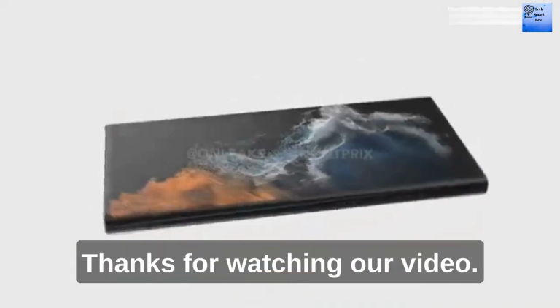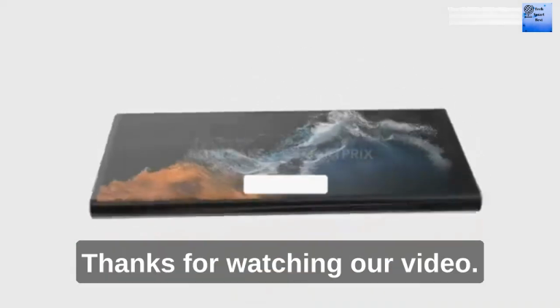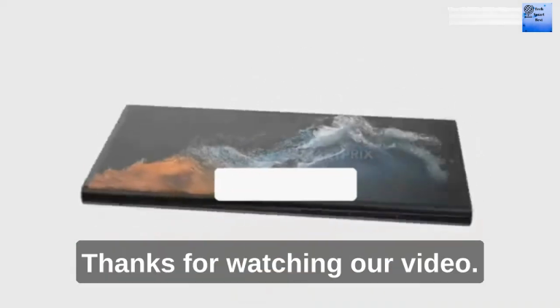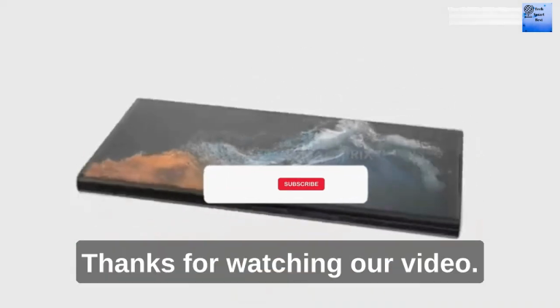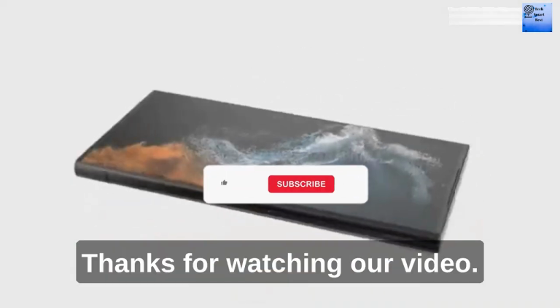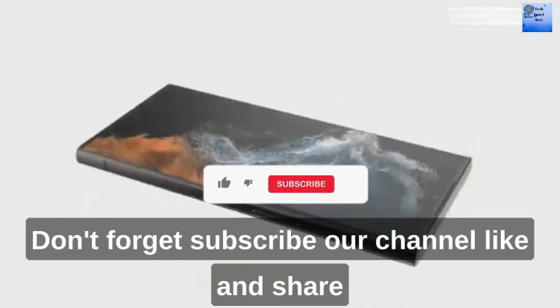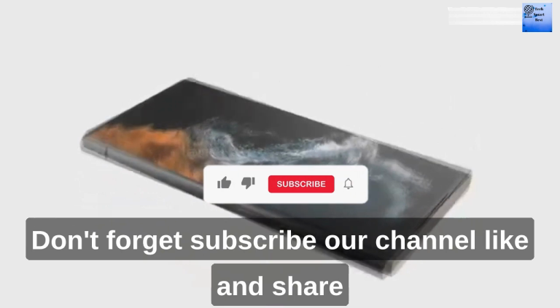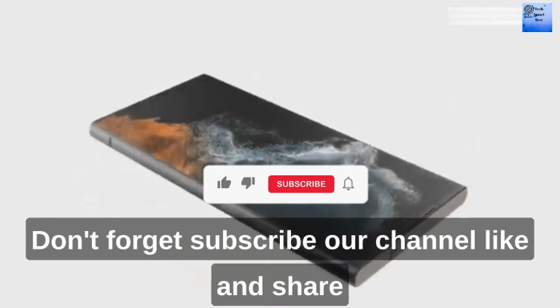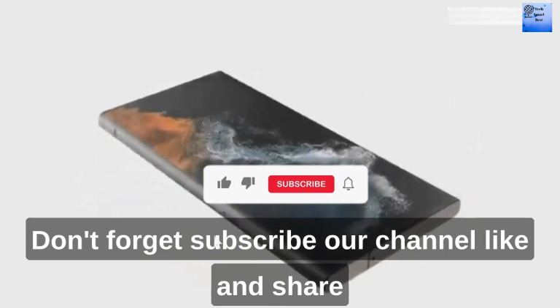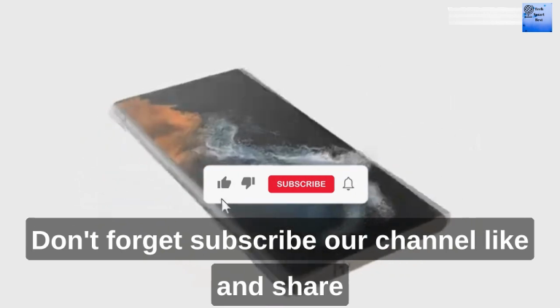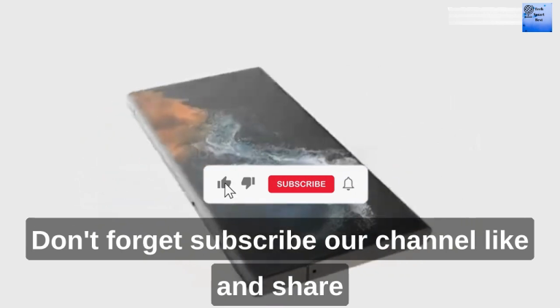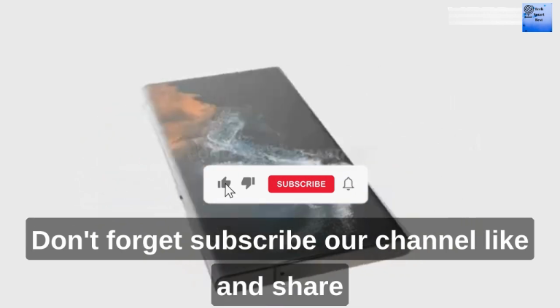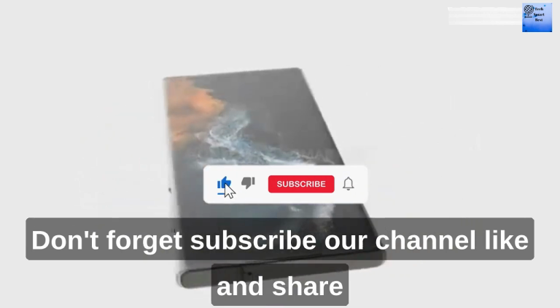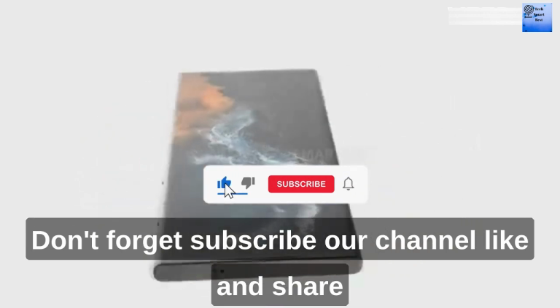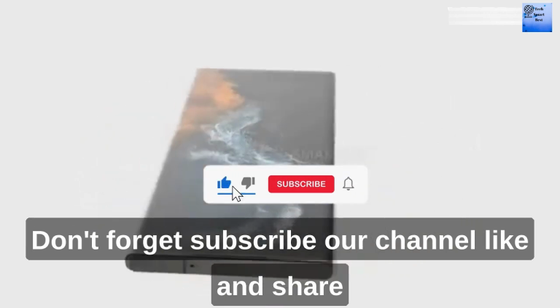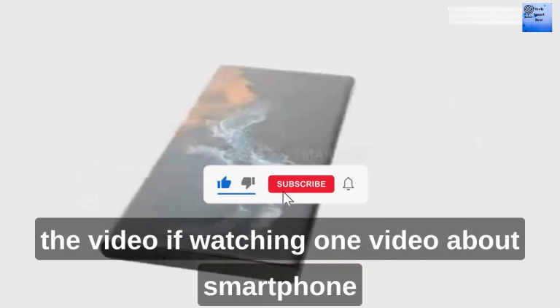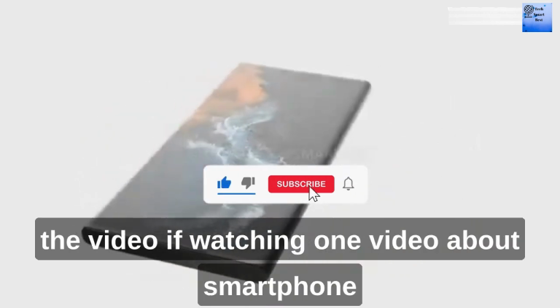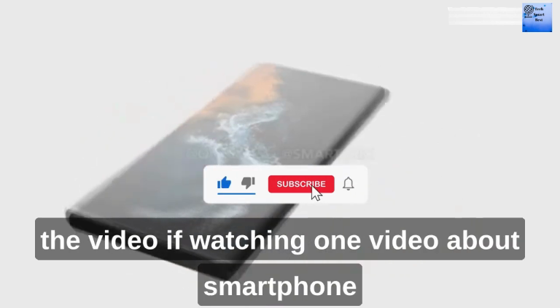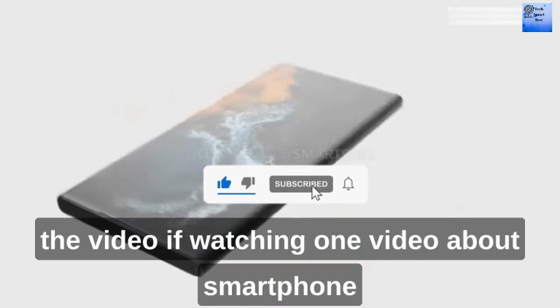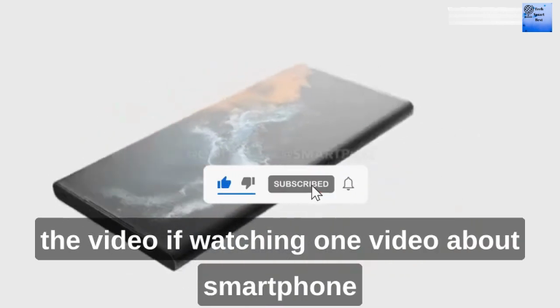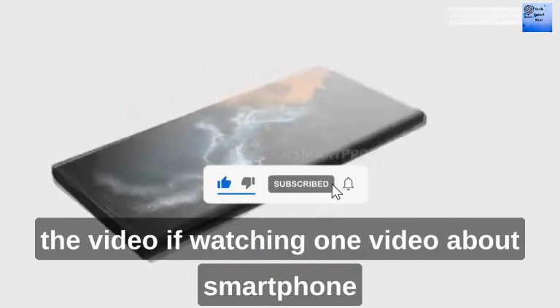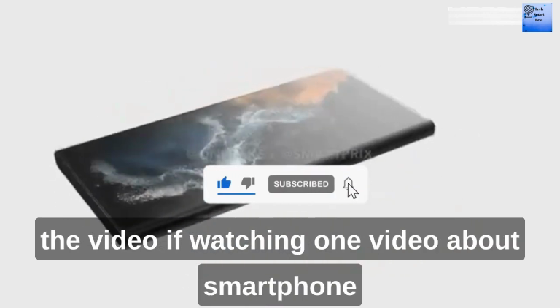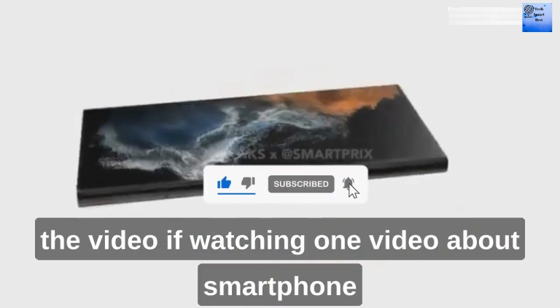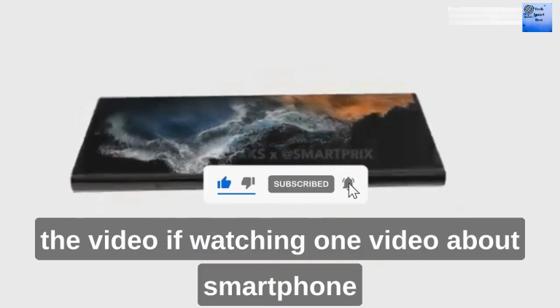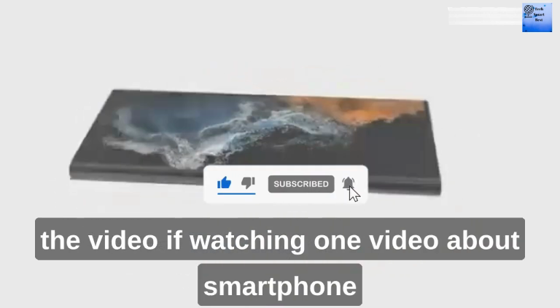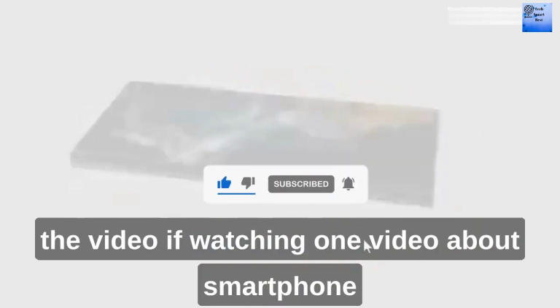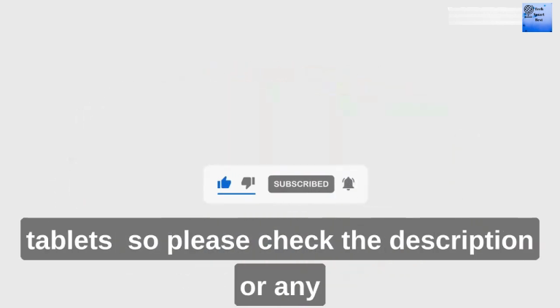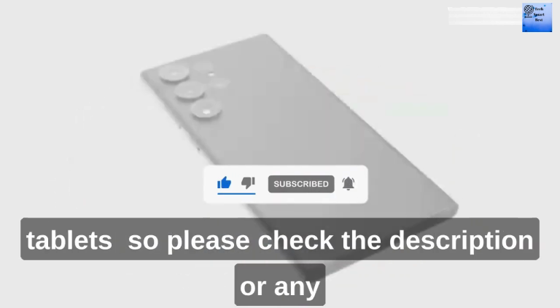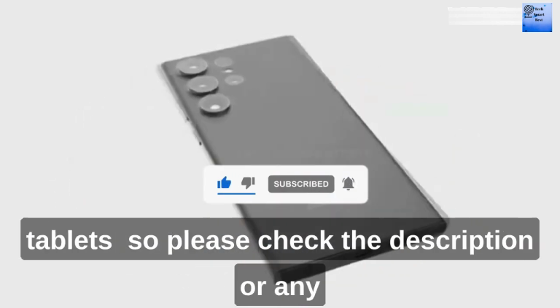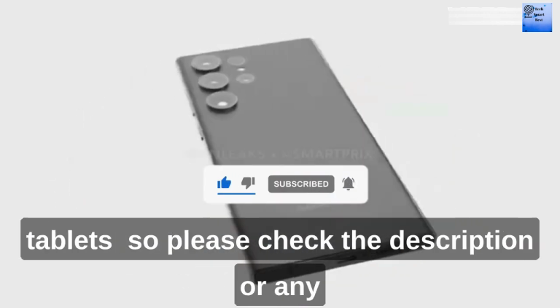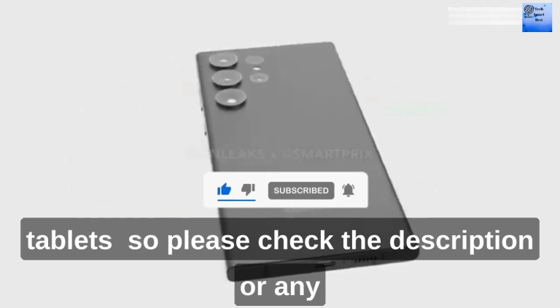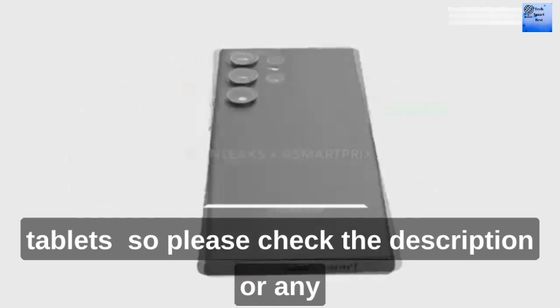Thanks for watching our video. Don't forget to subscribe to our channel, and like and share the video. If you want to watch more videos about smartphones and tablets, please check the description.